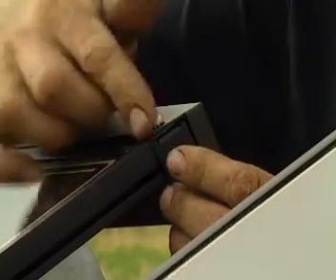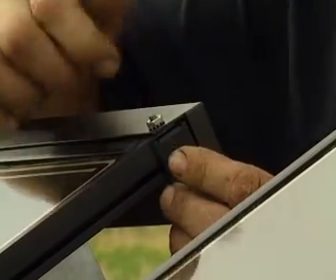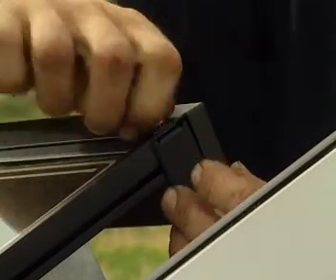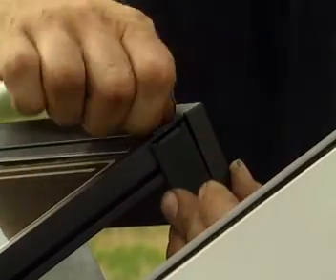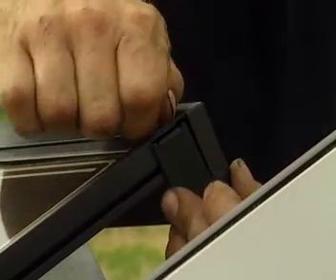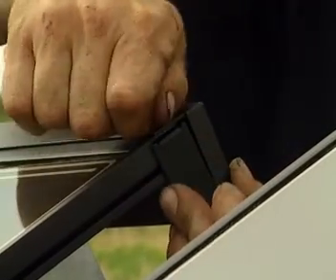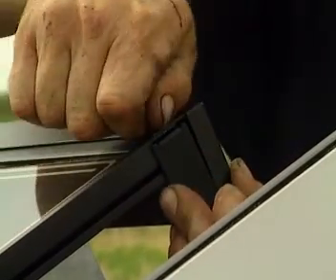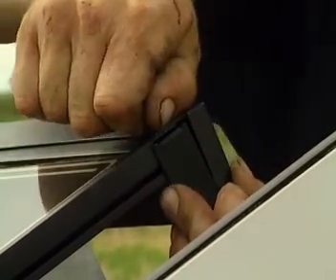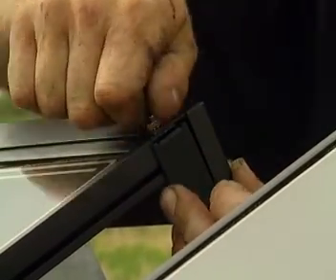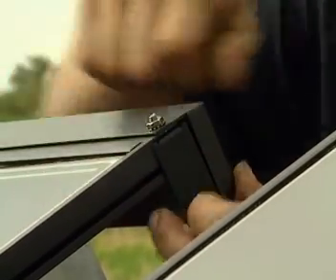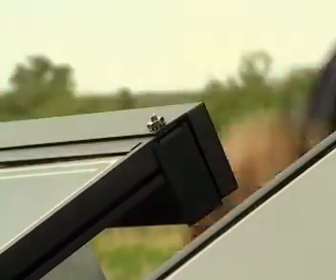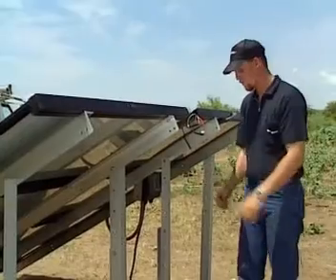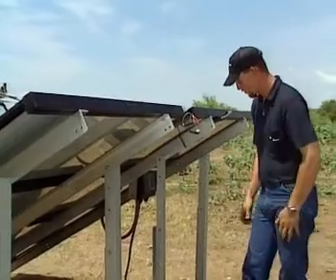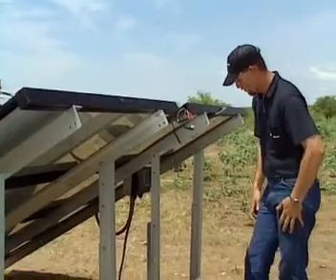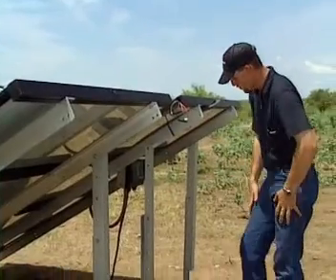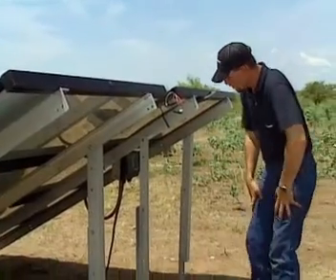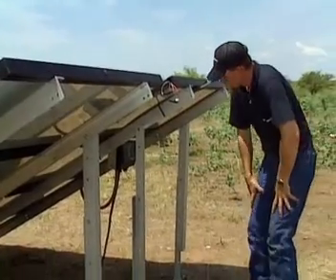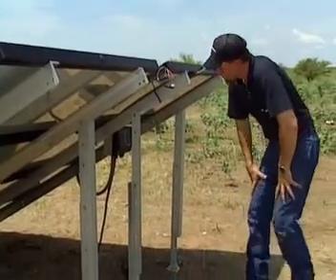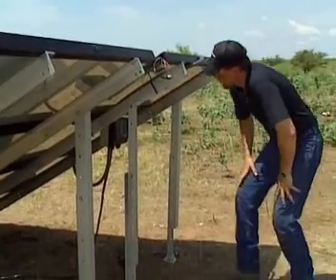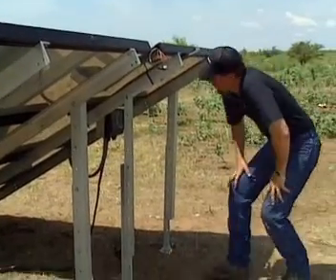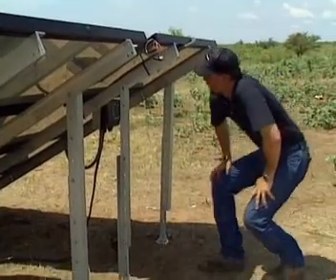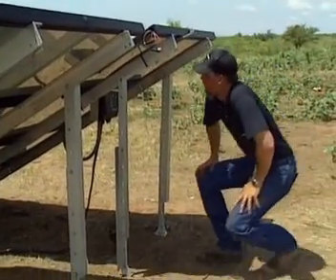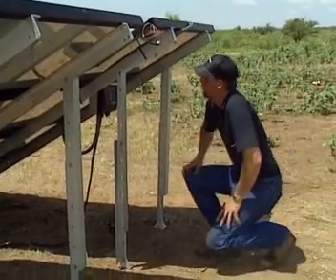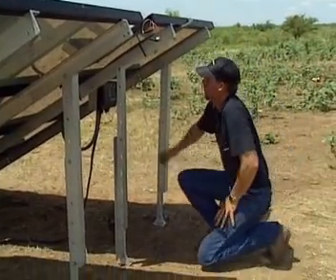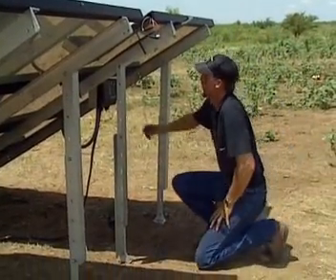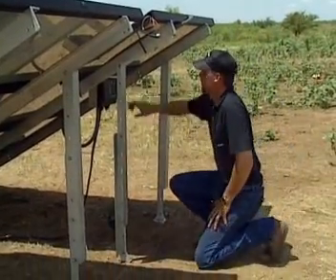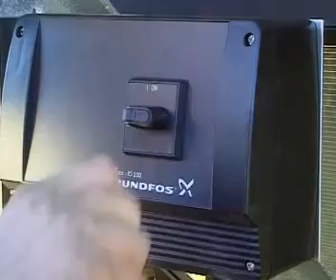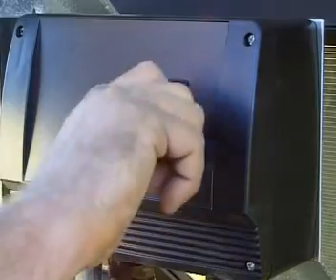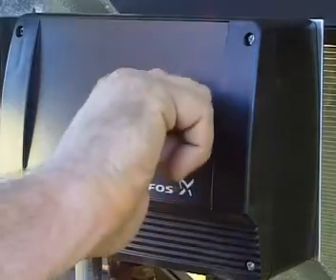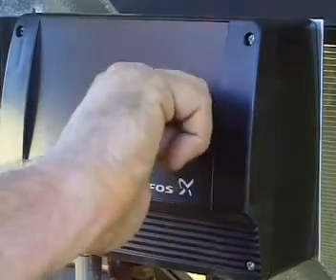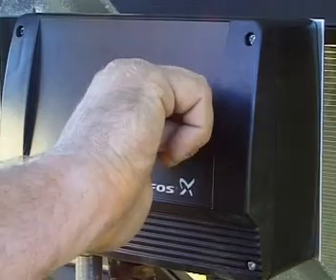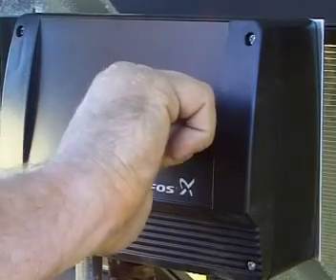When all the cable work is finished, start the pumping system by switching the on-off button on.